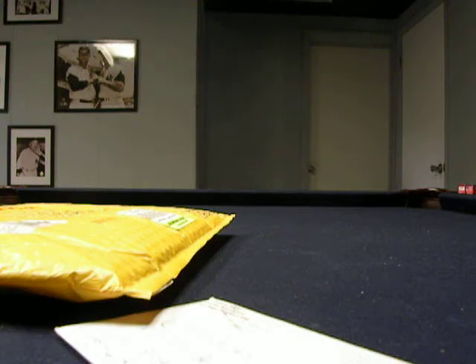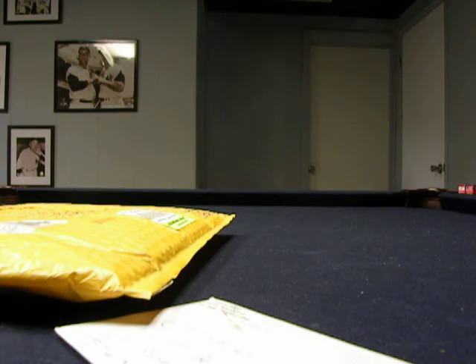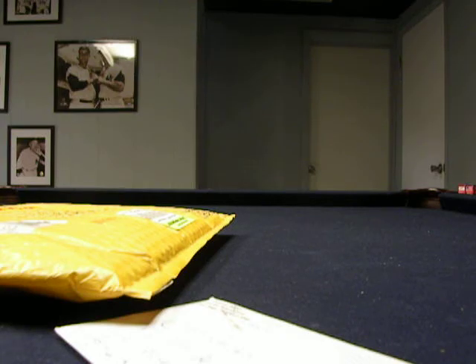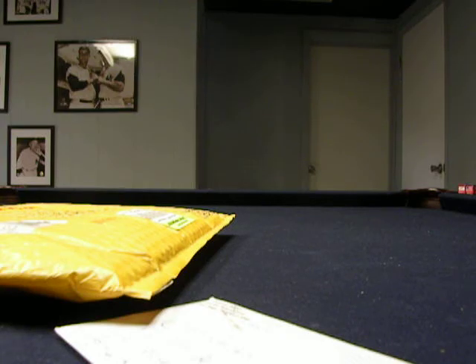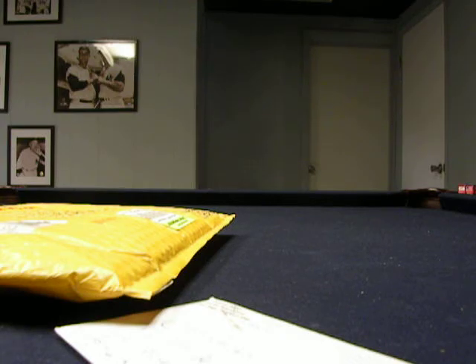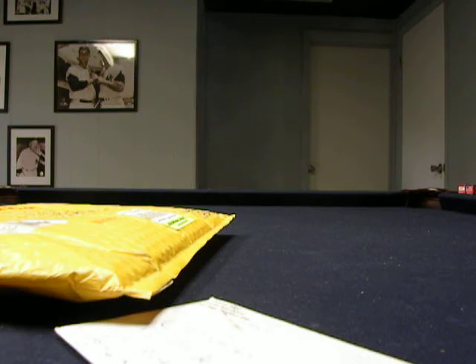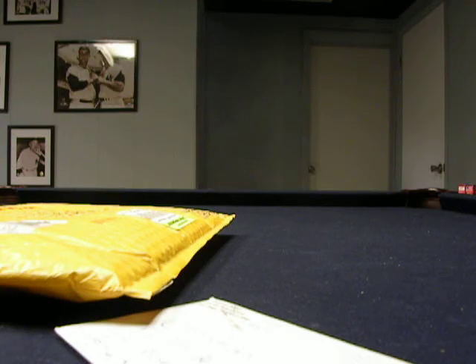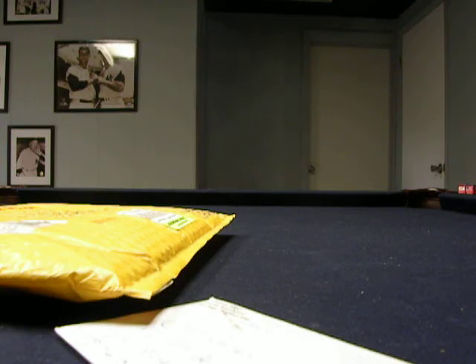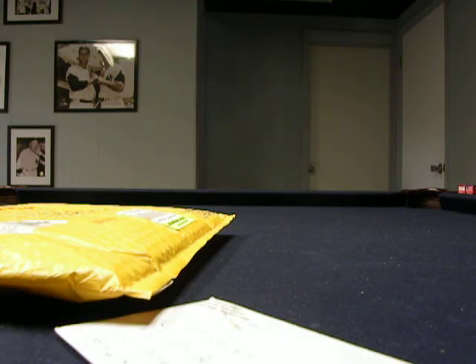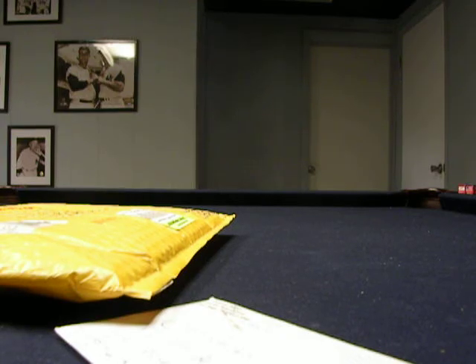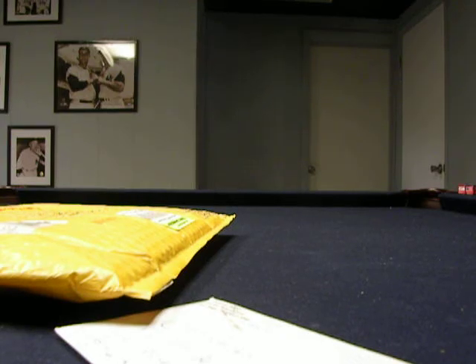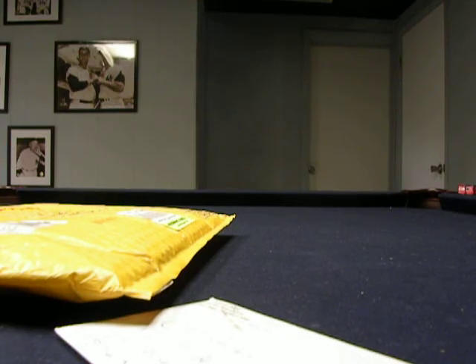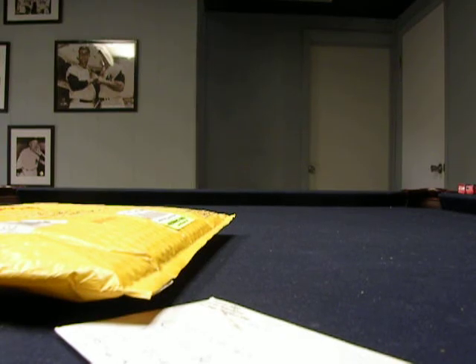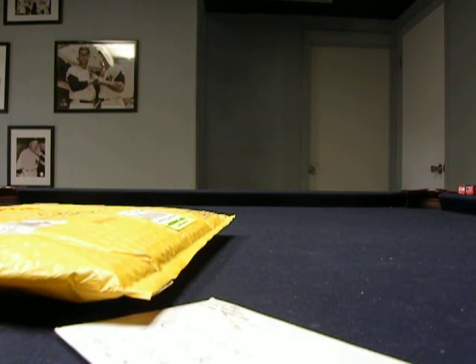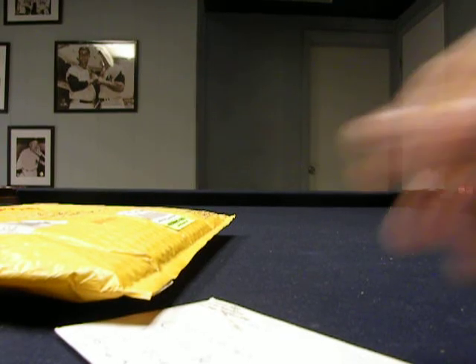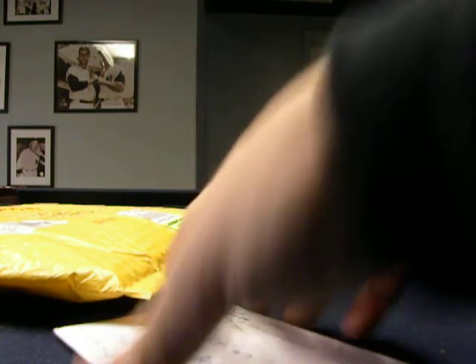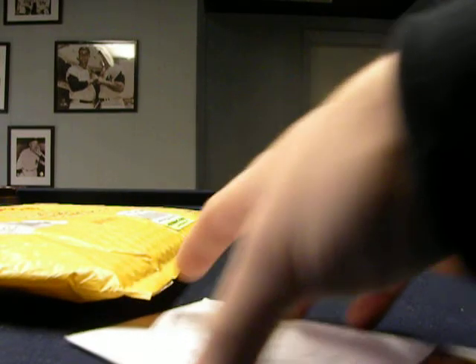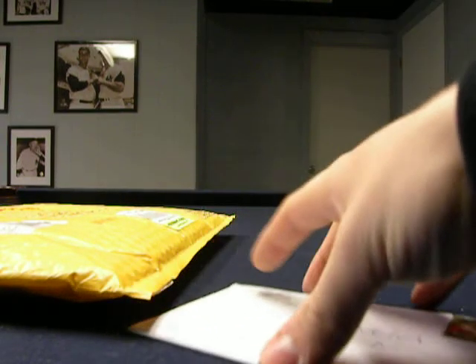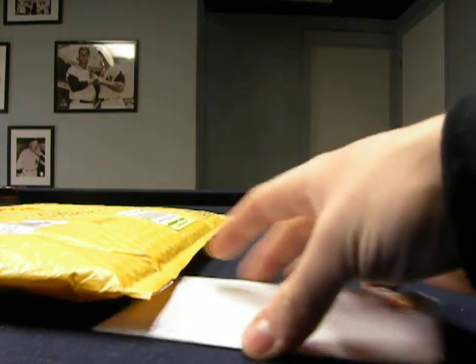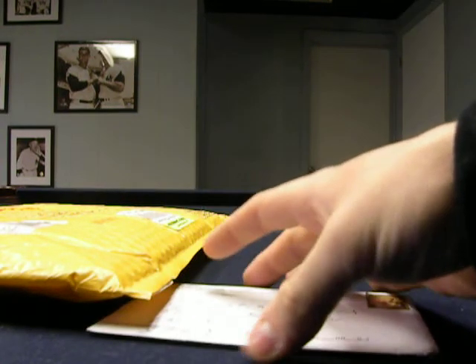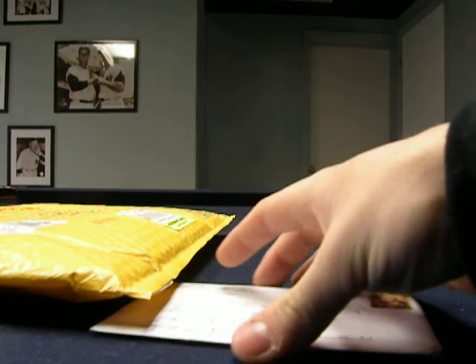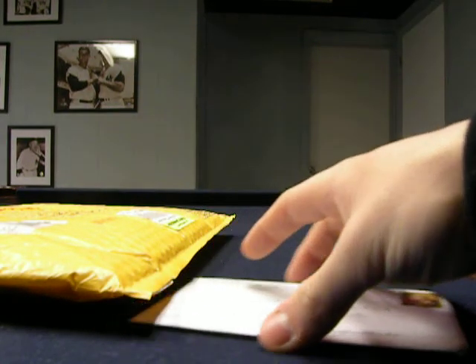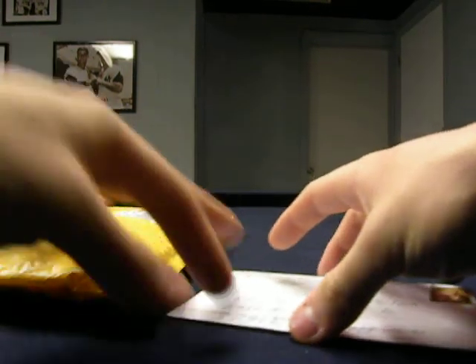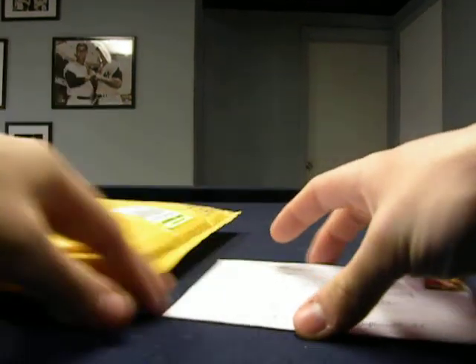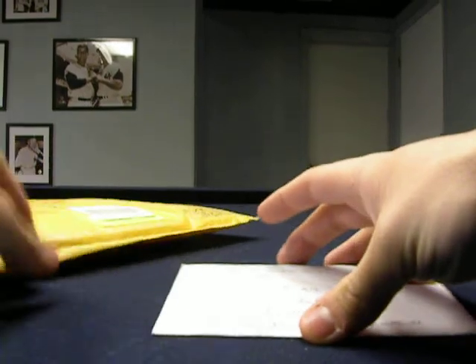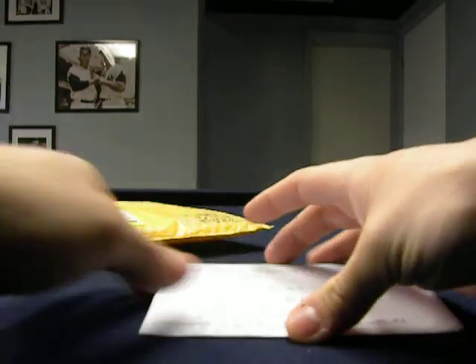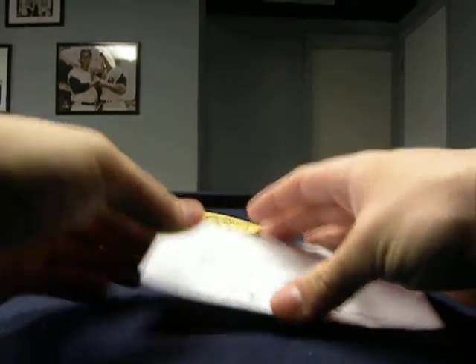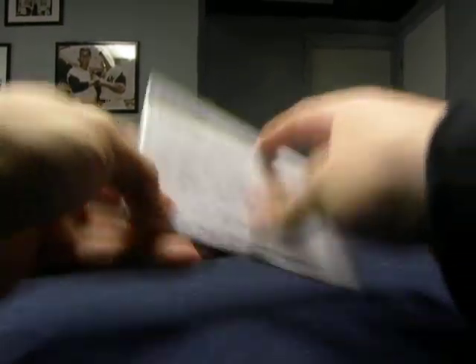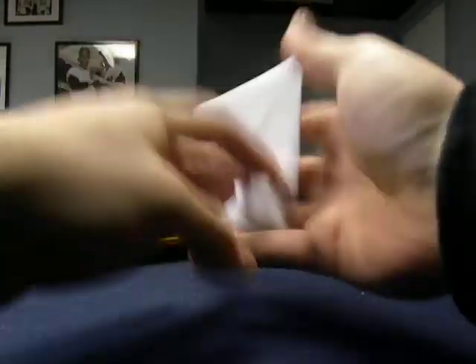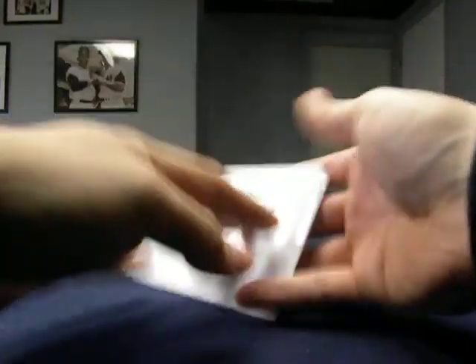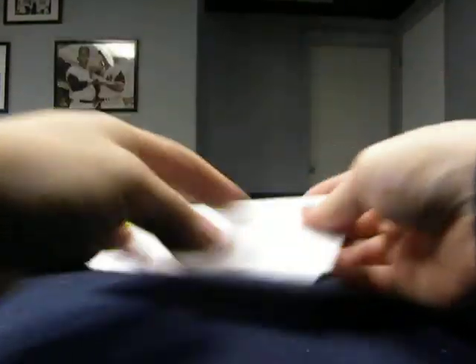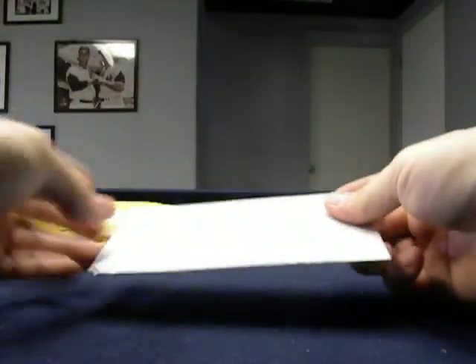What up YouTube, BostonSucks7. I got two things in the mail today. The first one is a TTM coming back from Dallas, Texas.